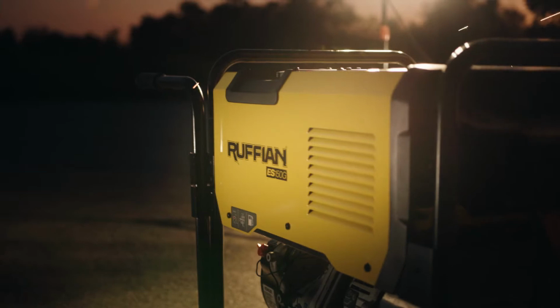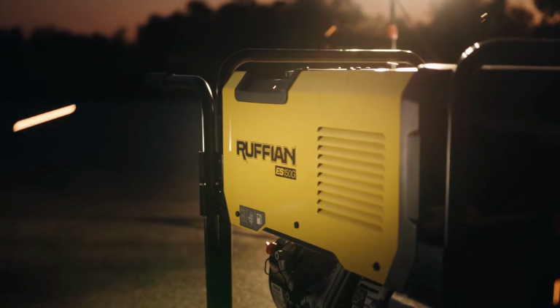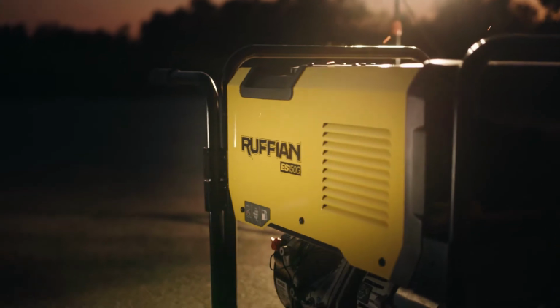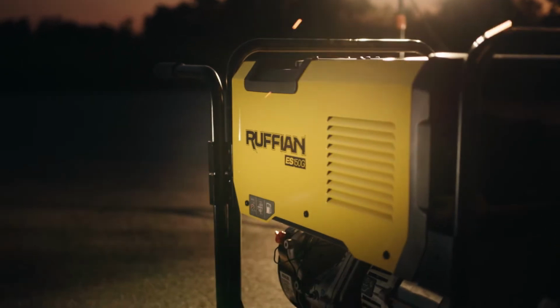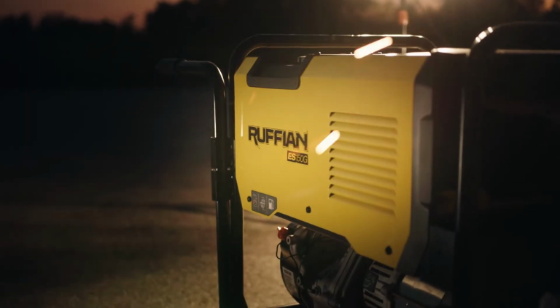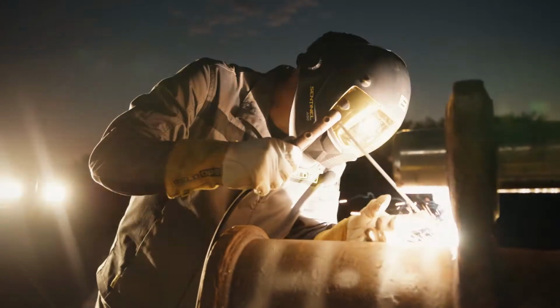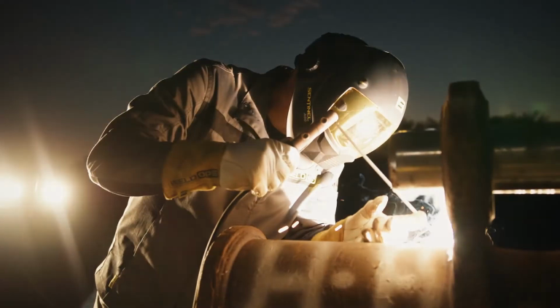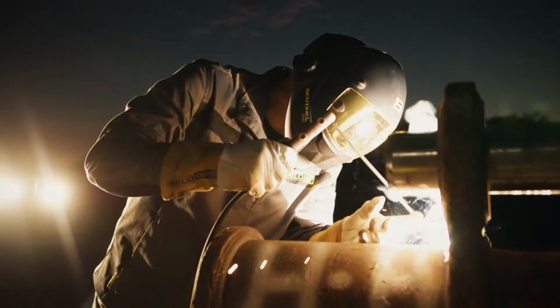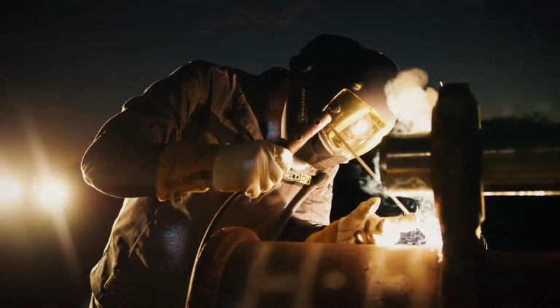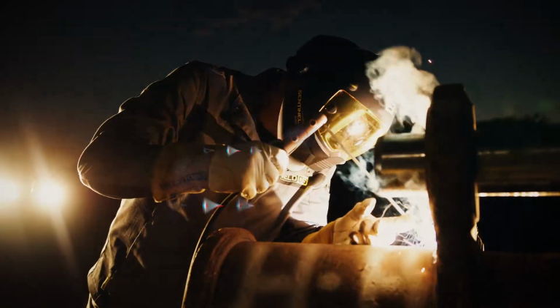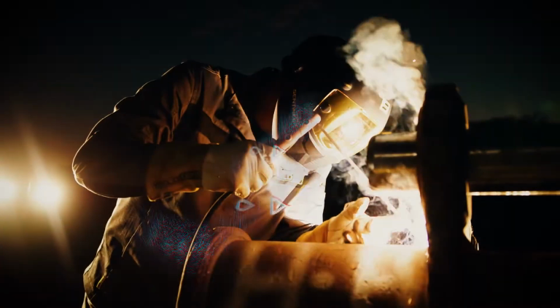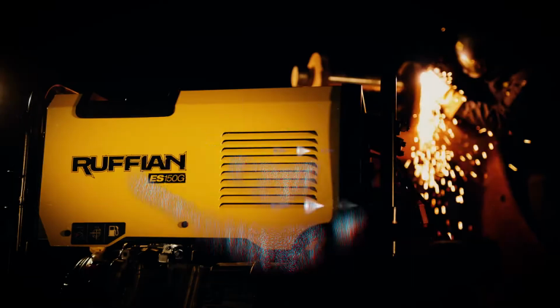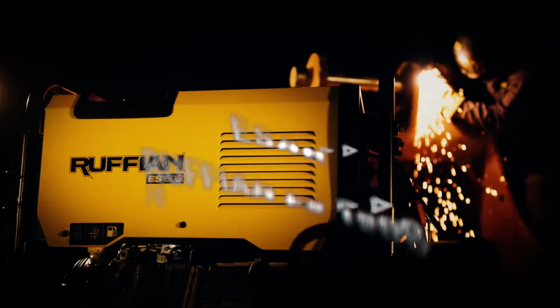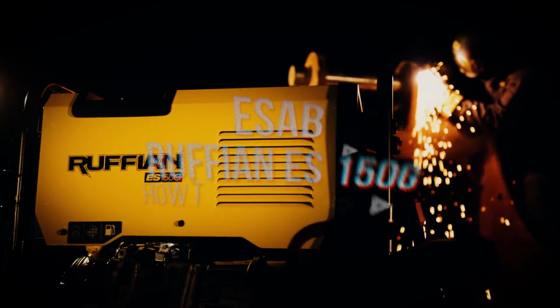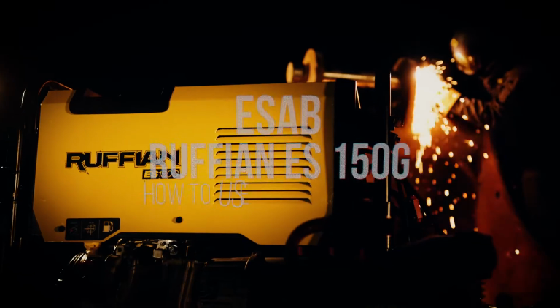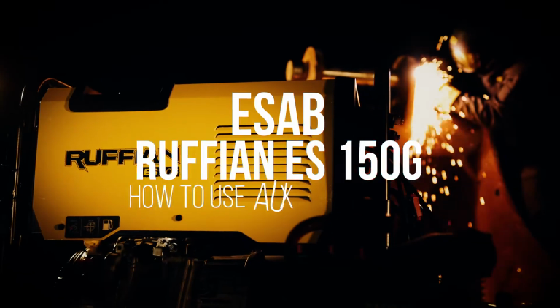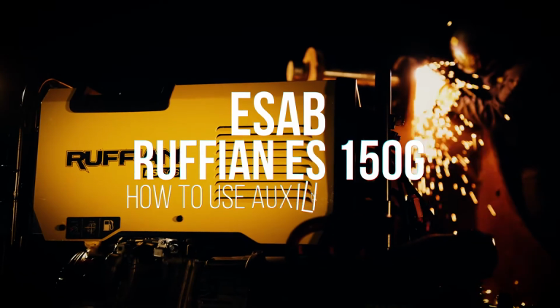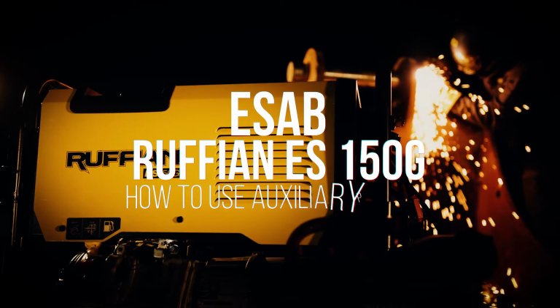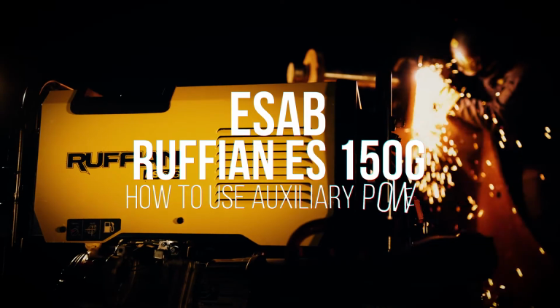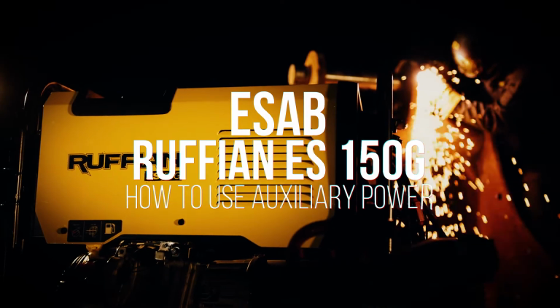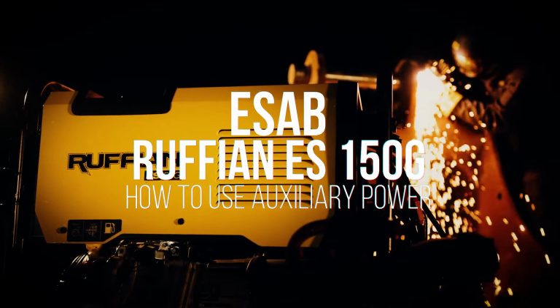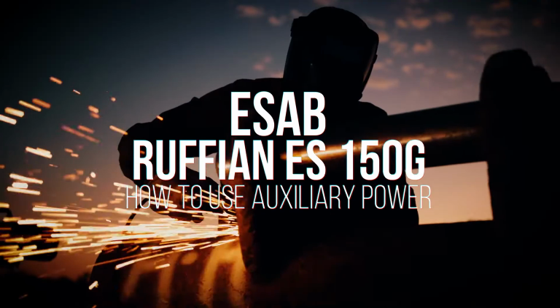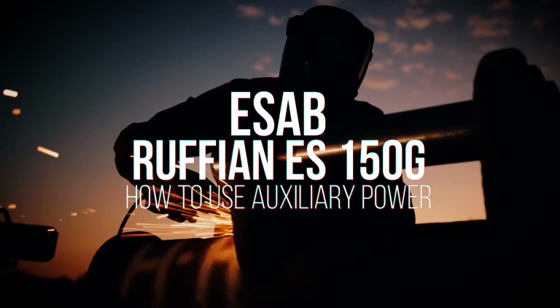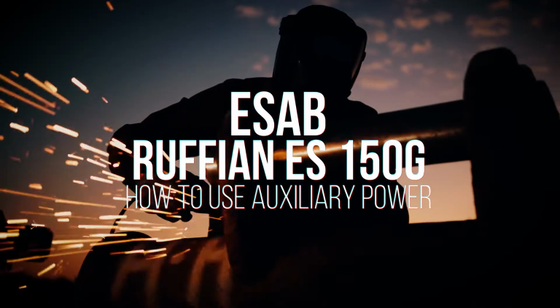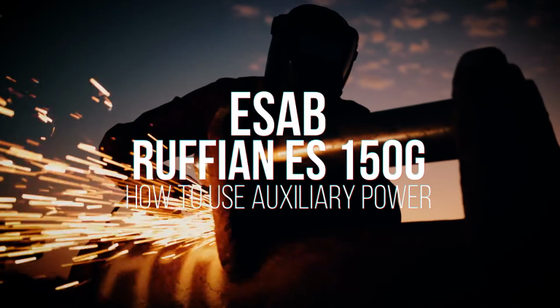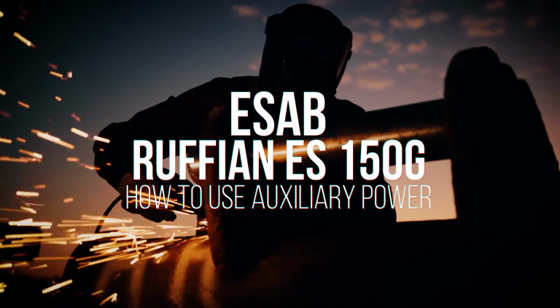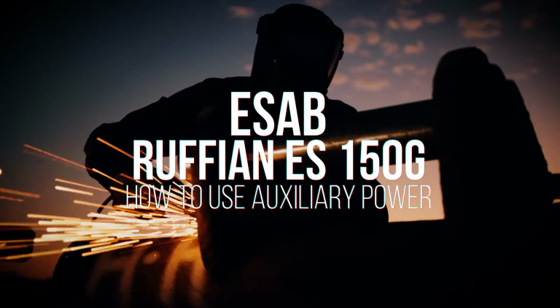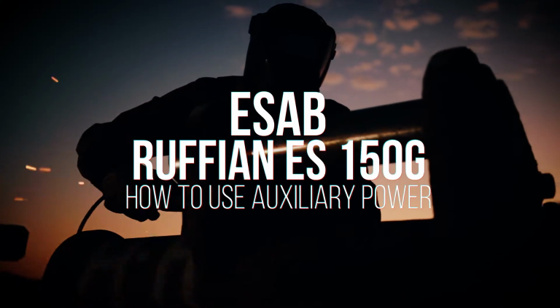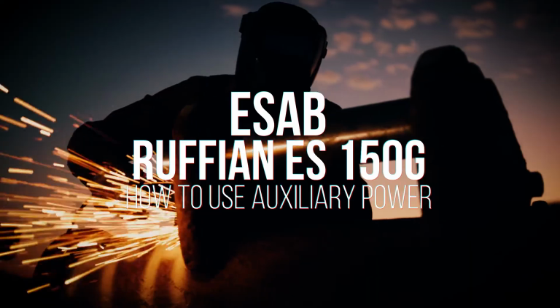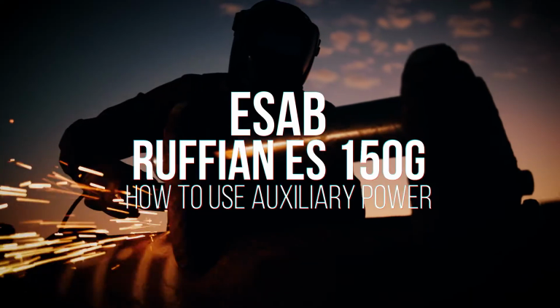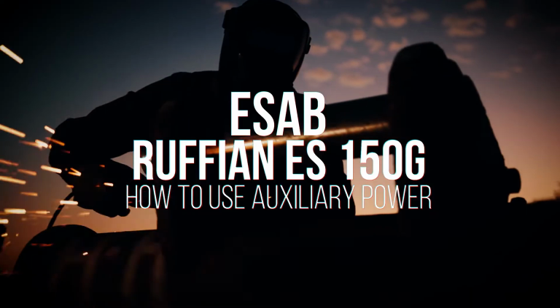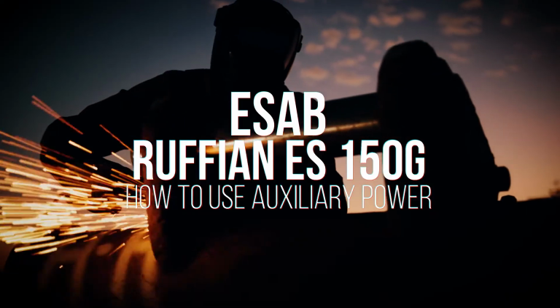Weld it. Run it. Go wild with the ESAB Ruffian ES-150G.